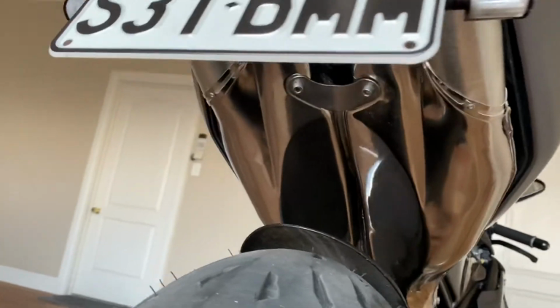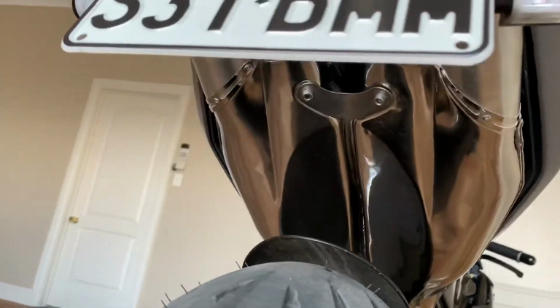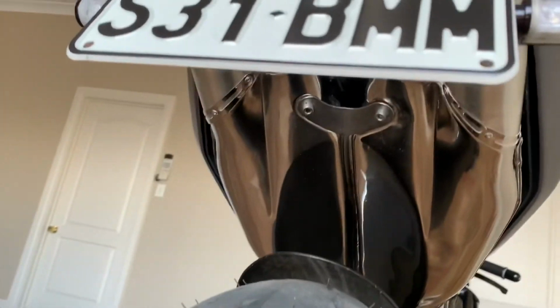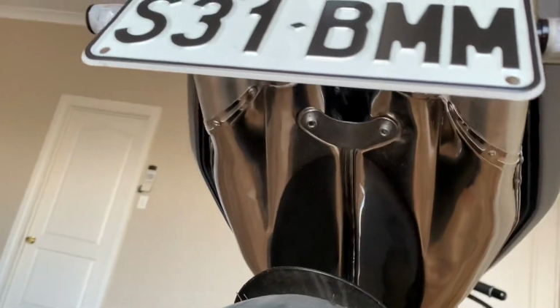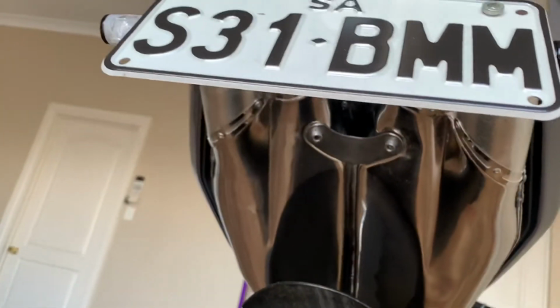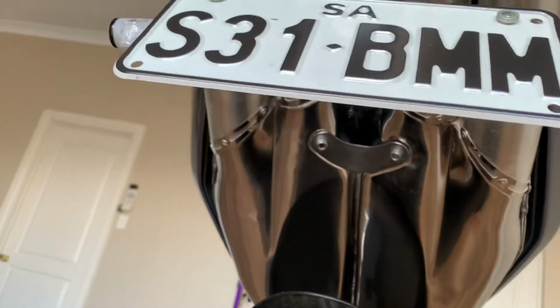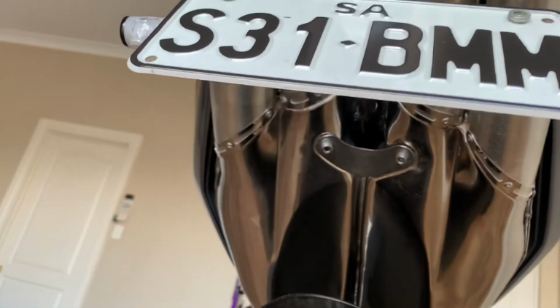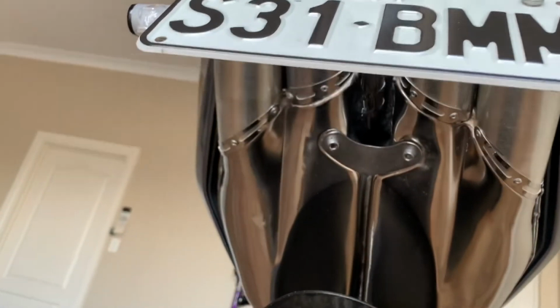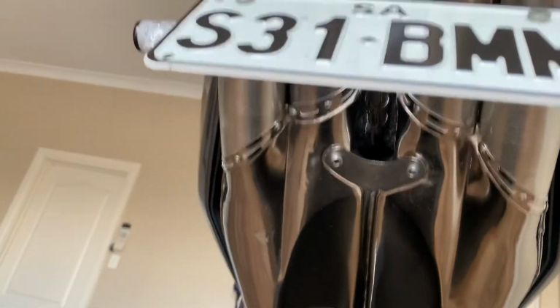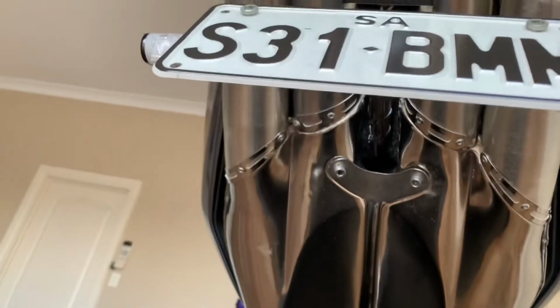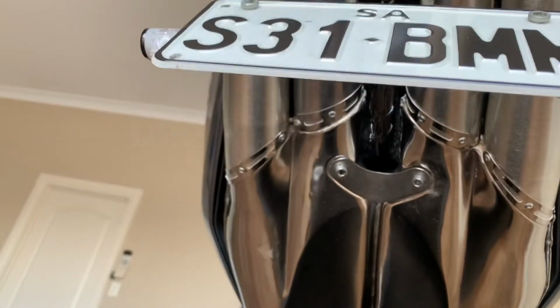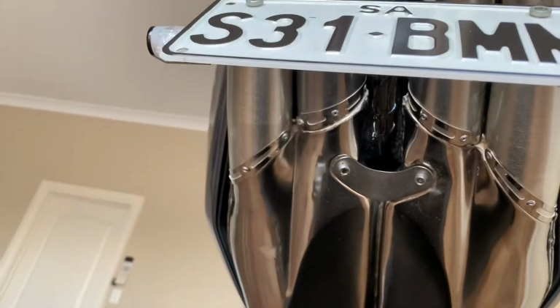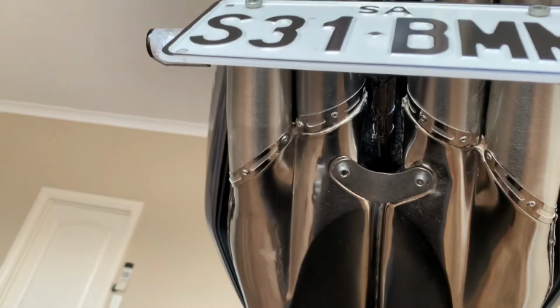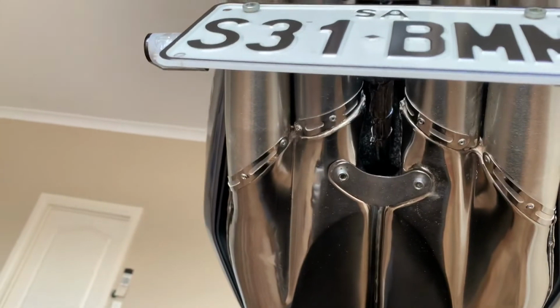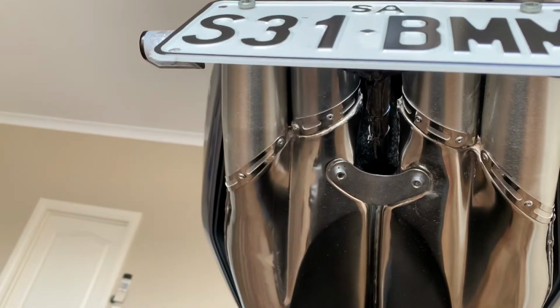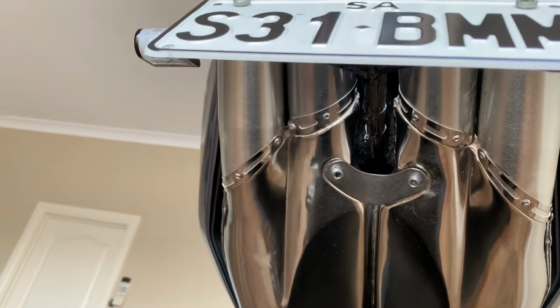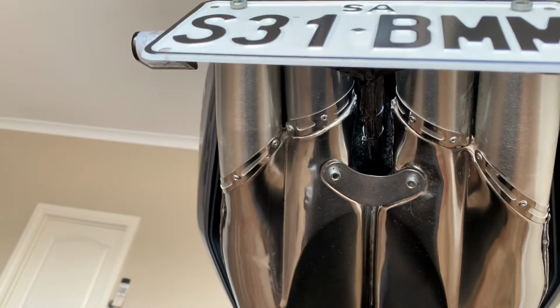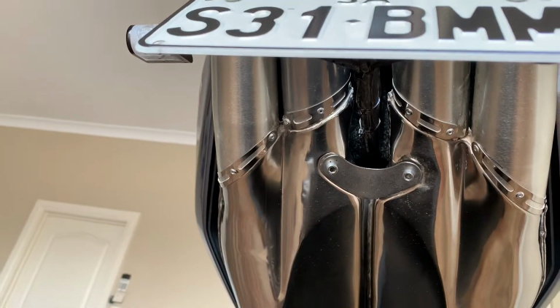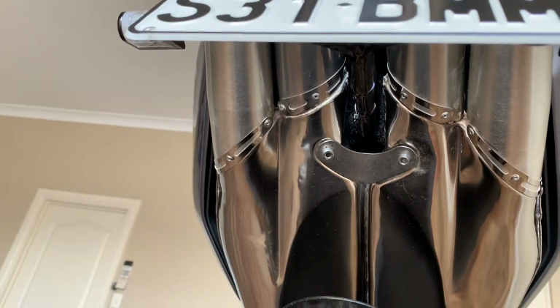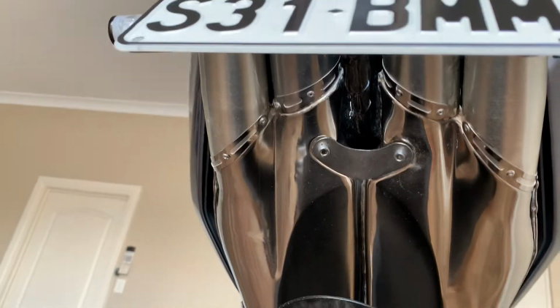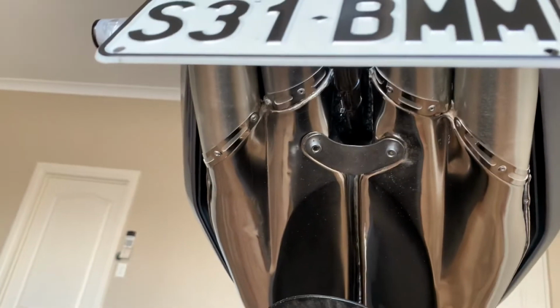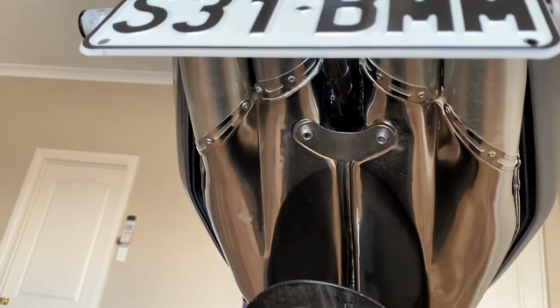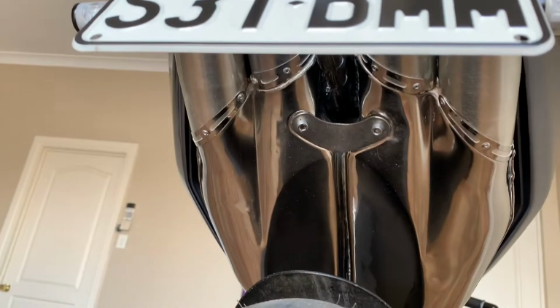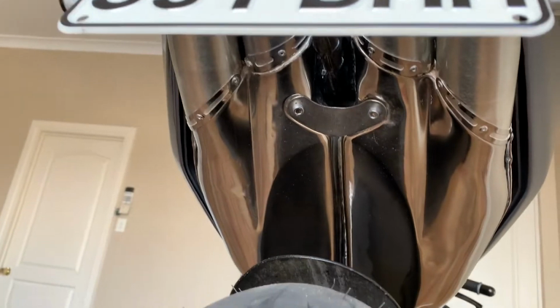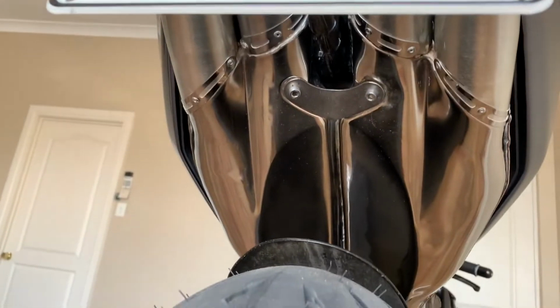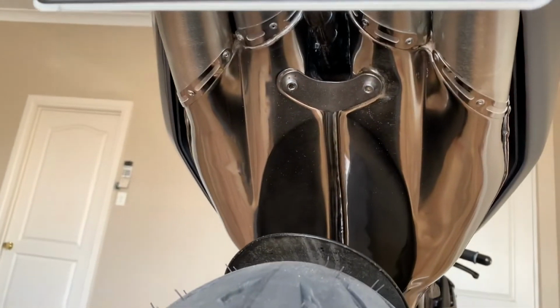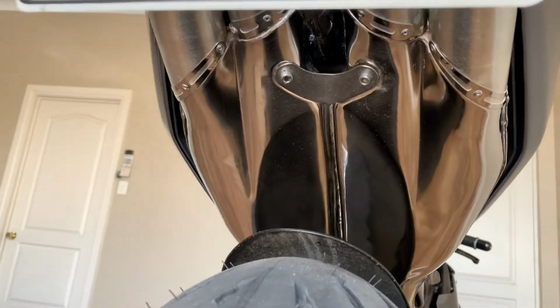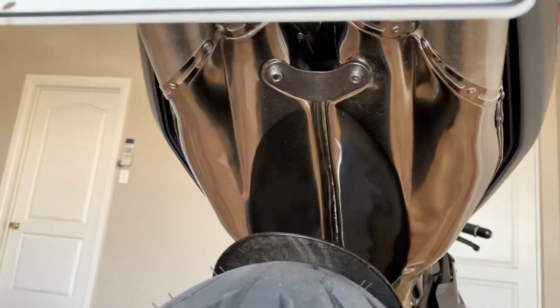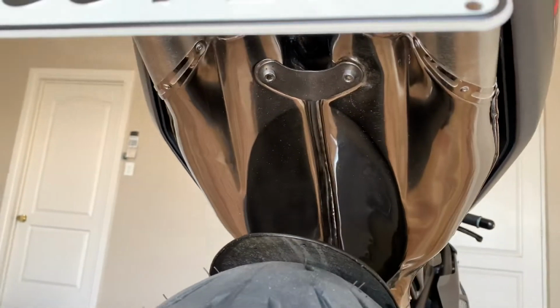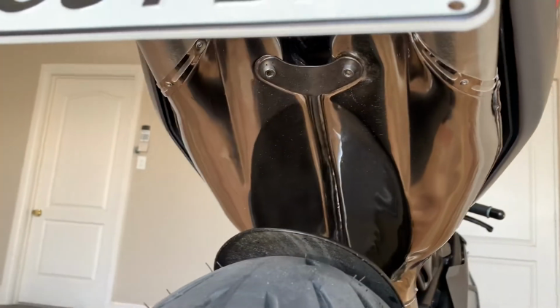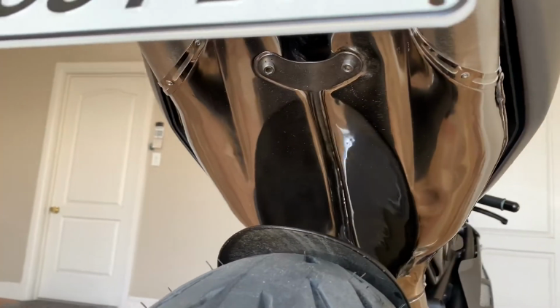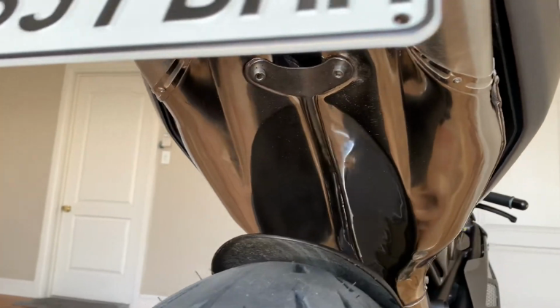I do ride through some windy countryside though, but the key is to always wipe them down after a ride, even if it's only very quick.